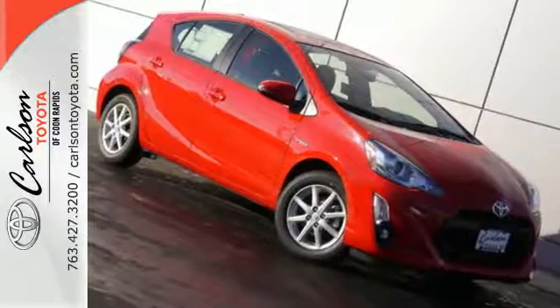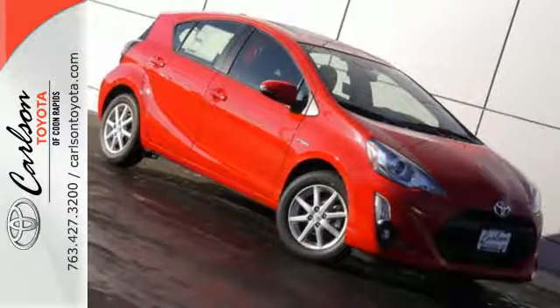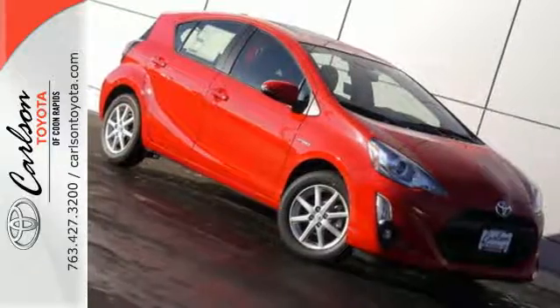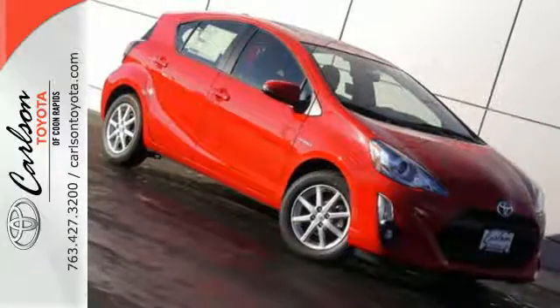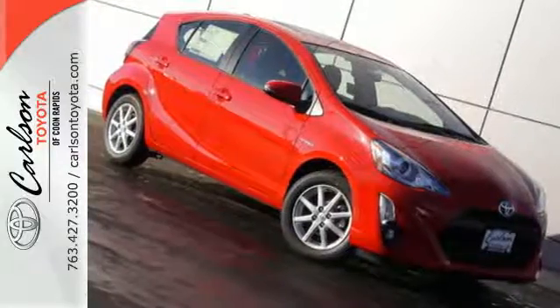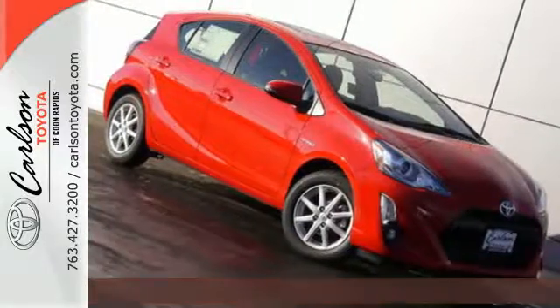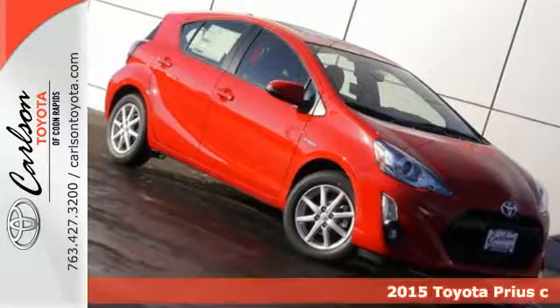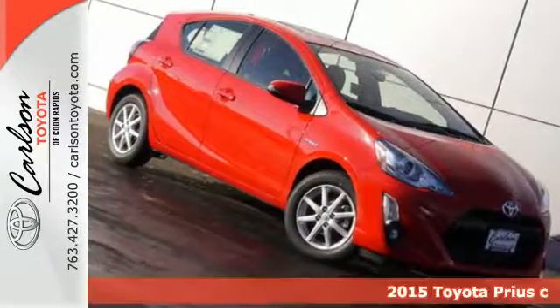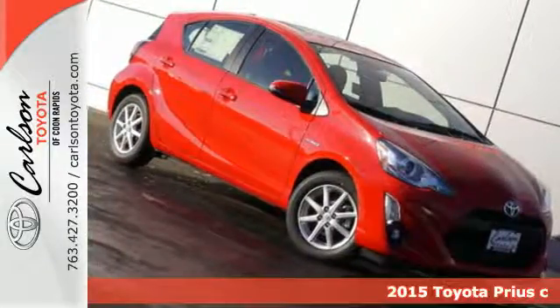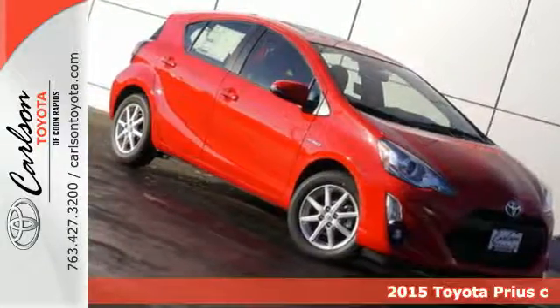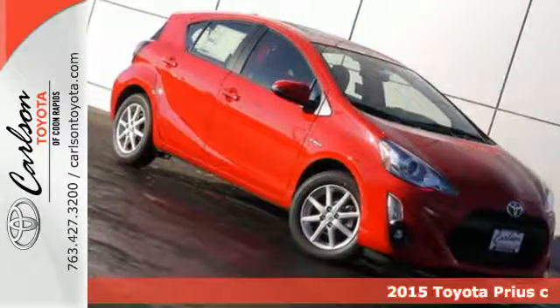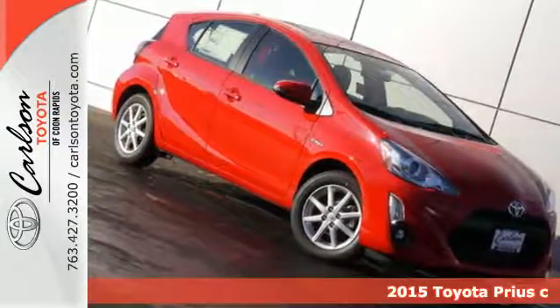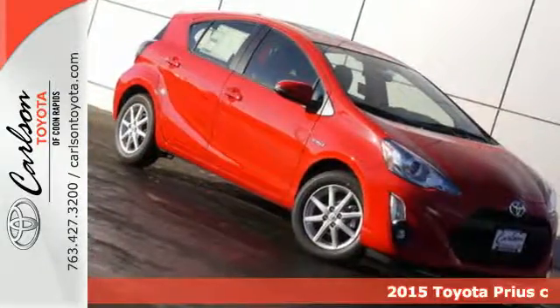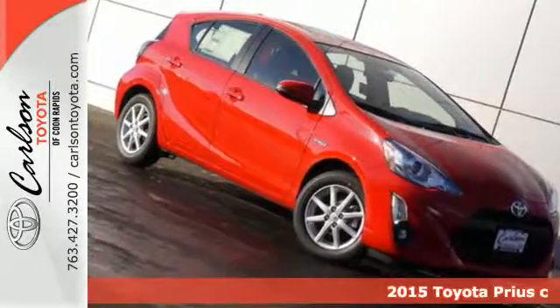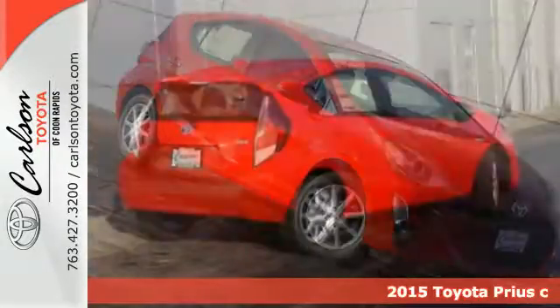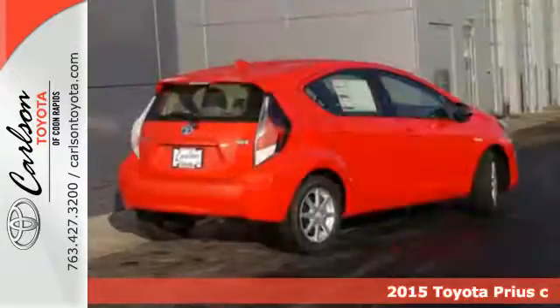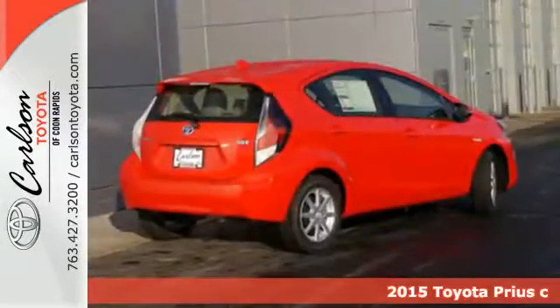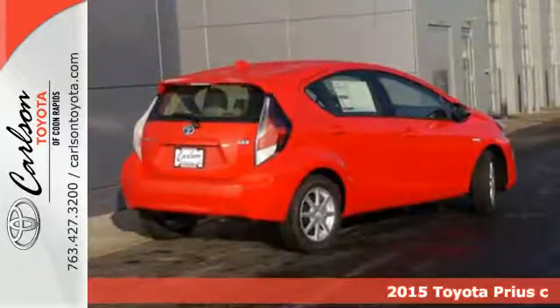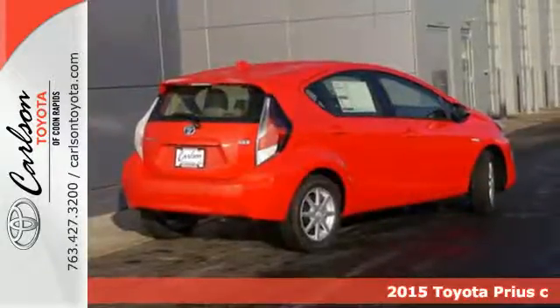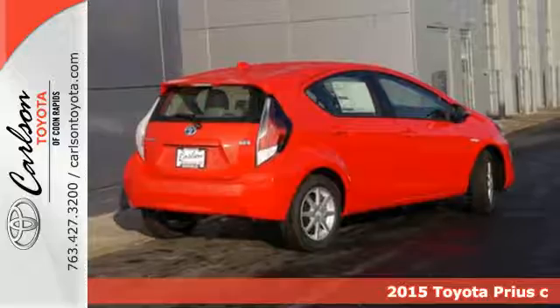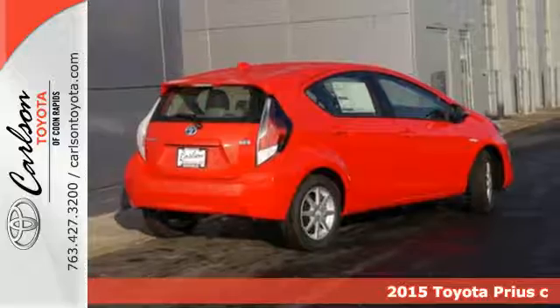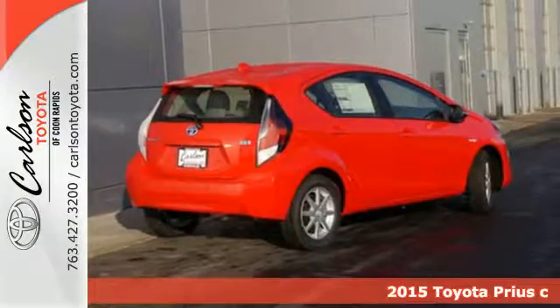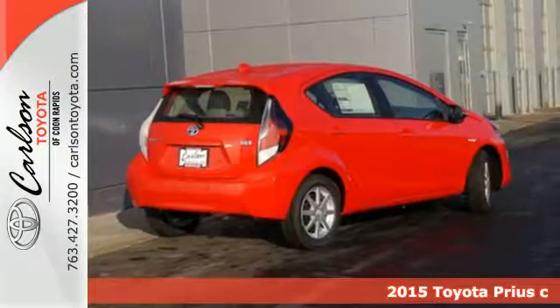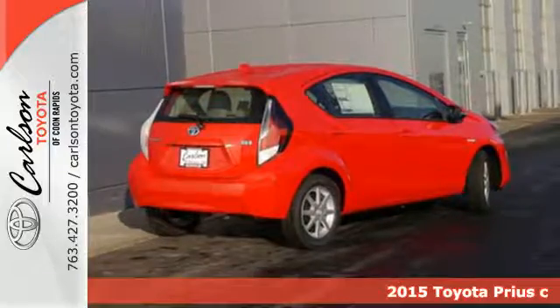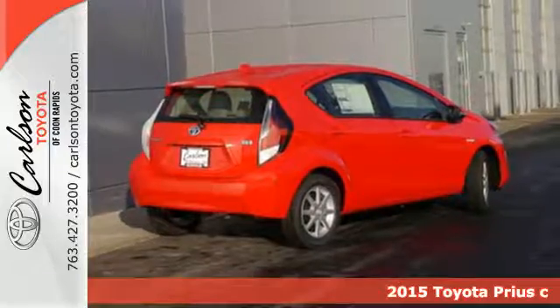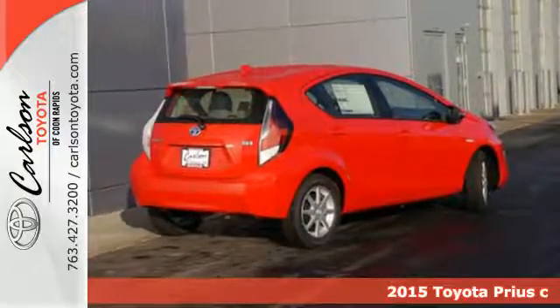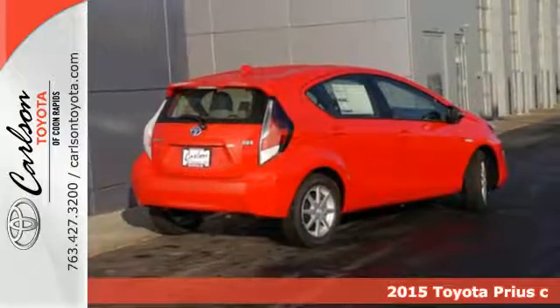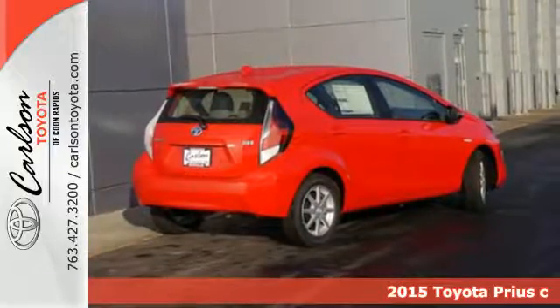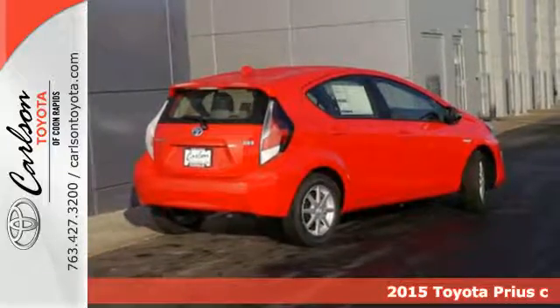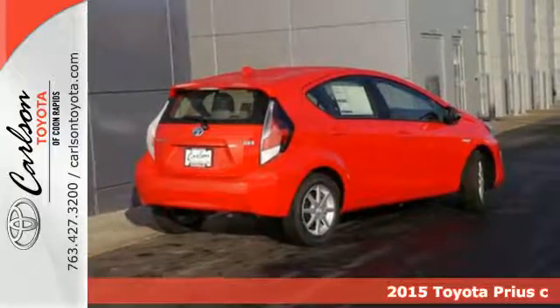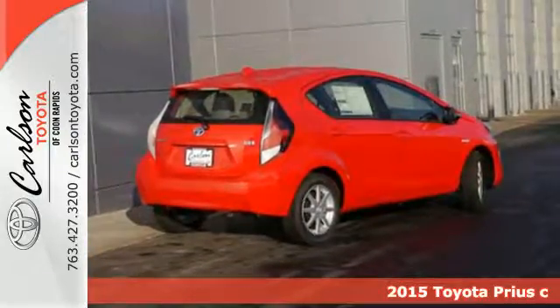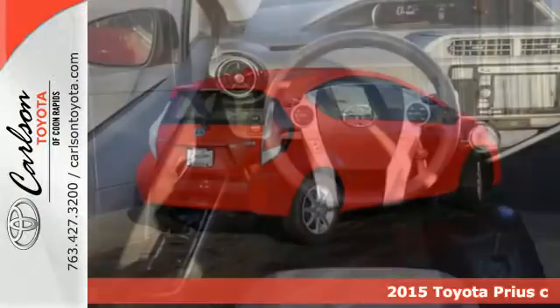It's a 2015 Toyota Prius C. This is the perfect example of the beautiful harmony between nature and machine.